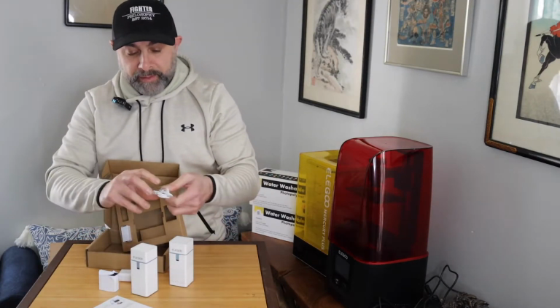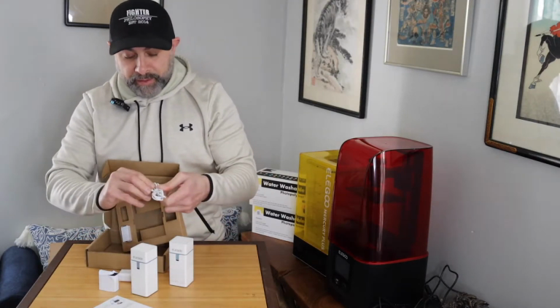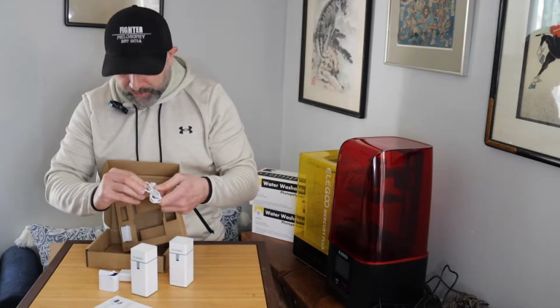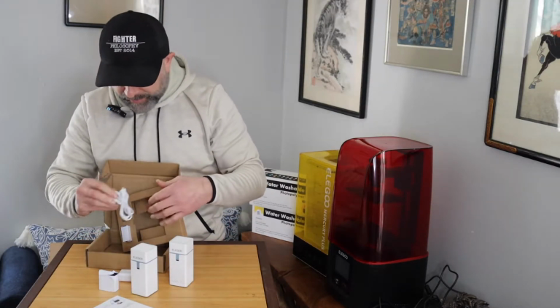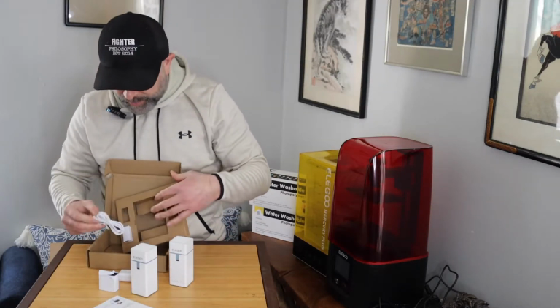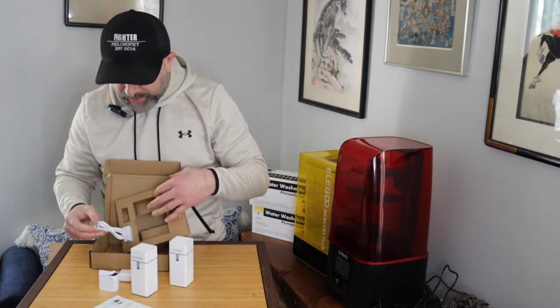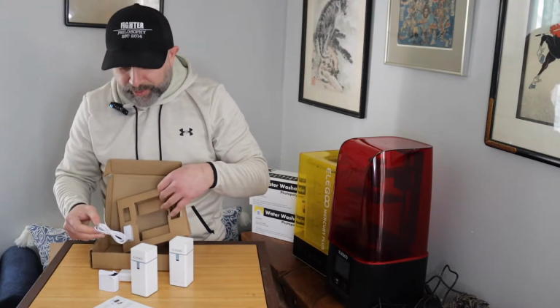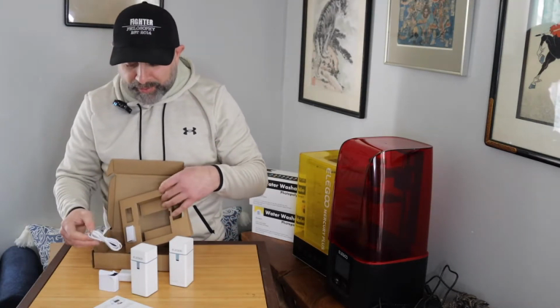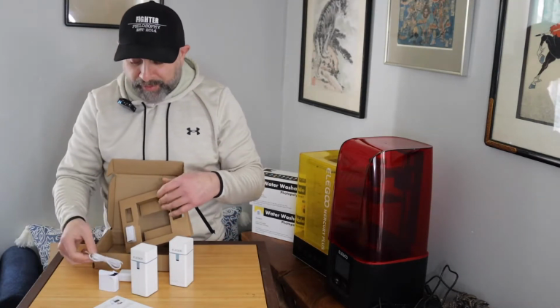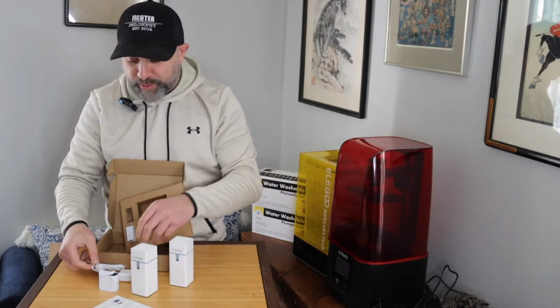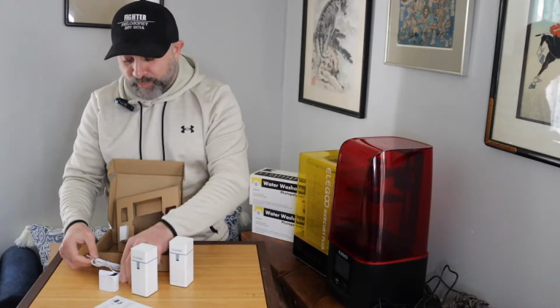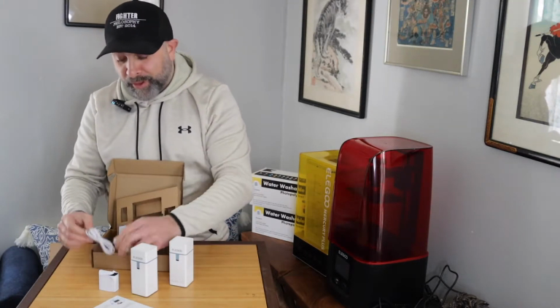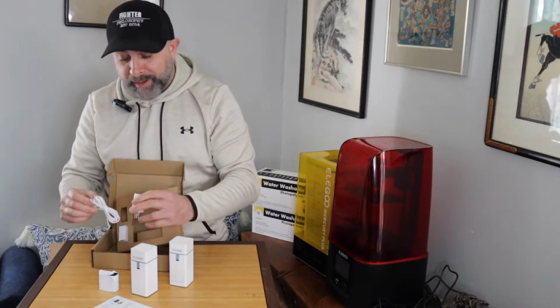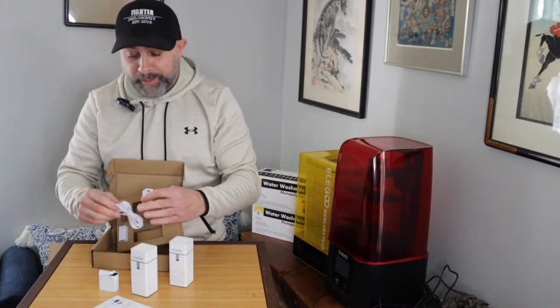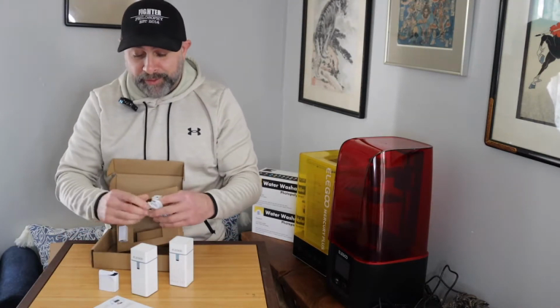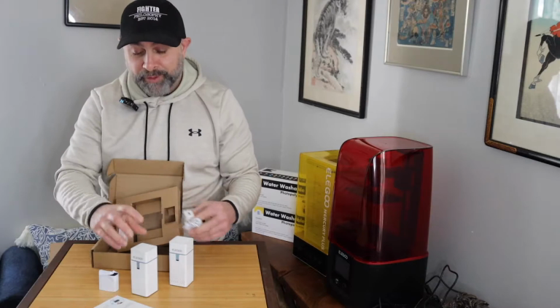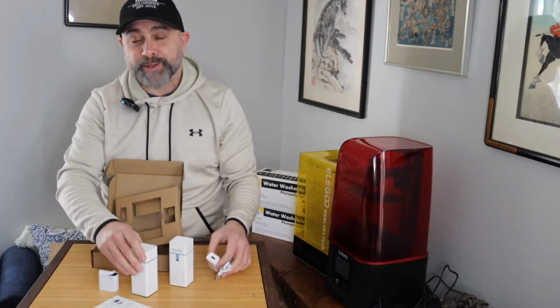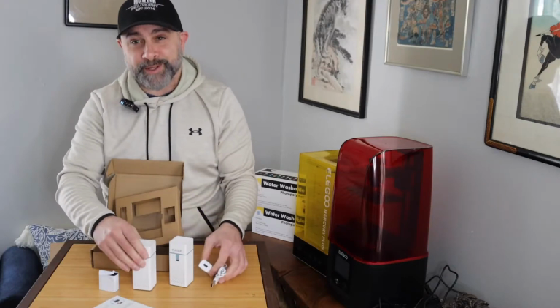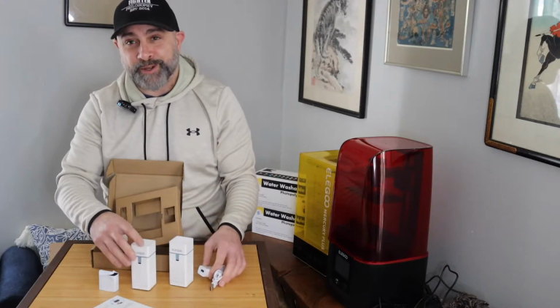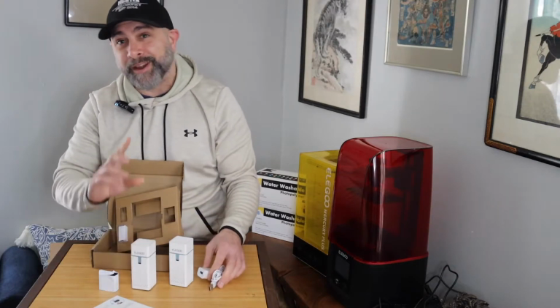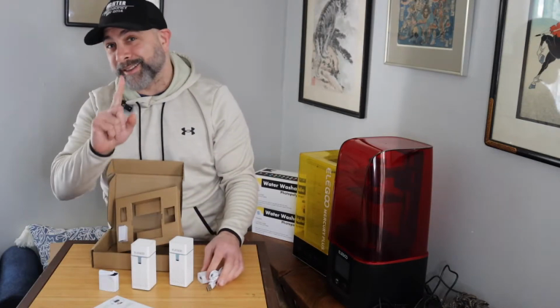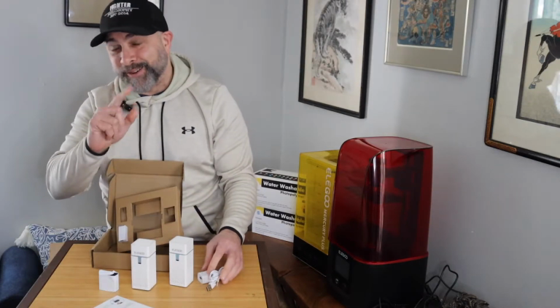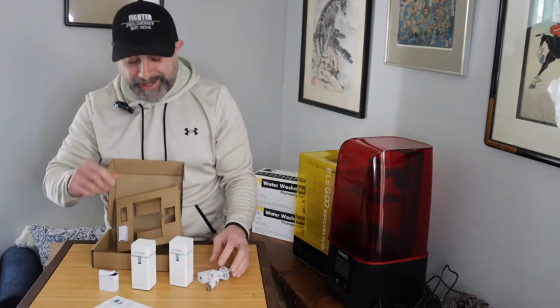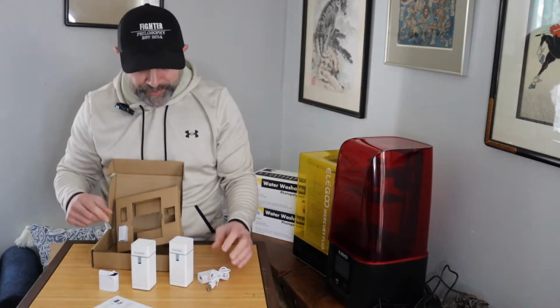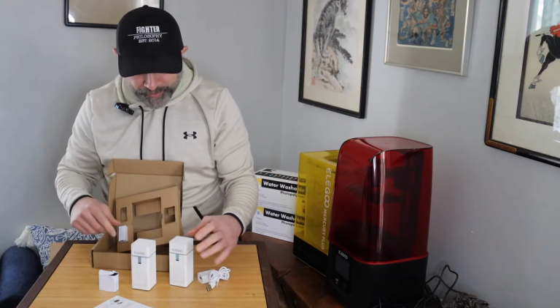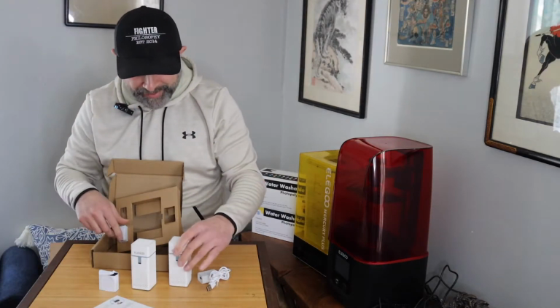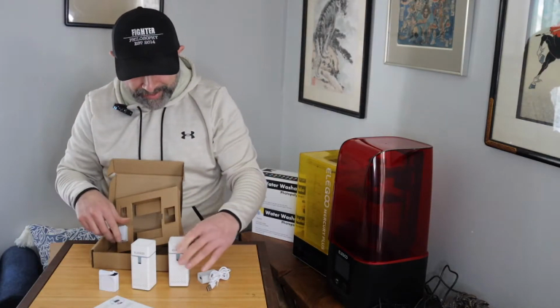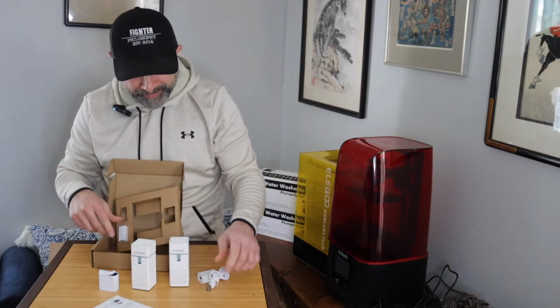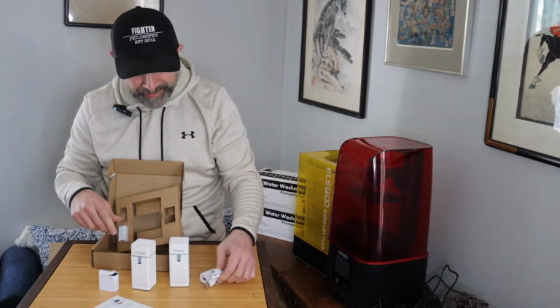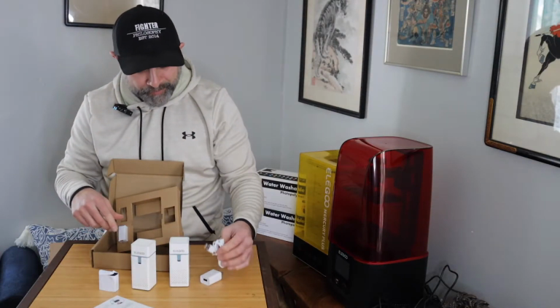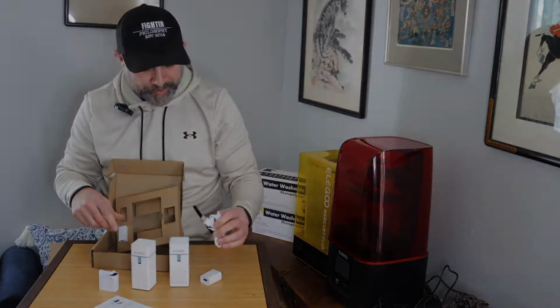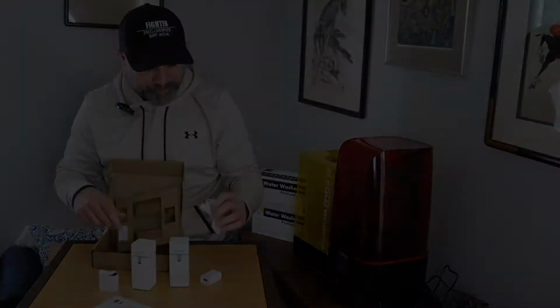So interesting — they only gave us one cable, even though this was a two-pack. They only gave us one cable and one plug.